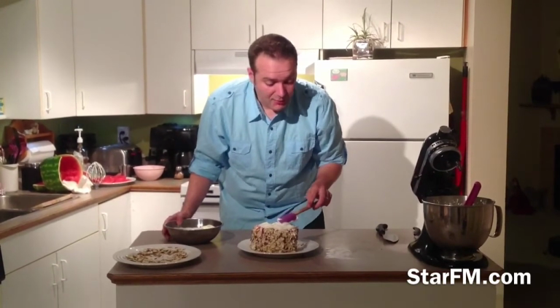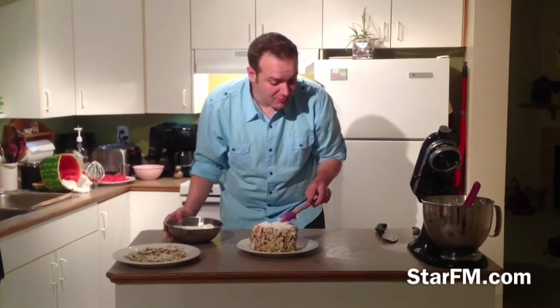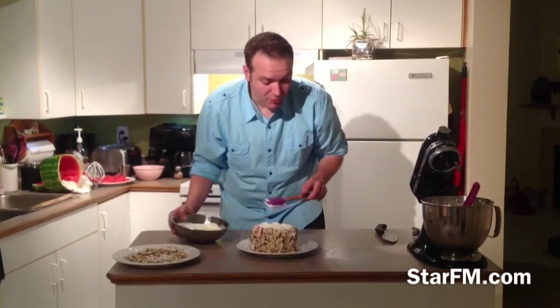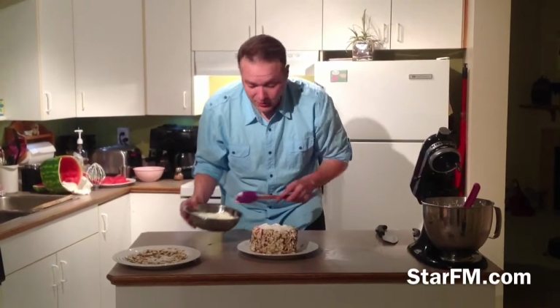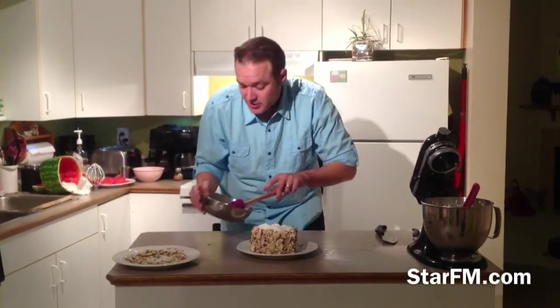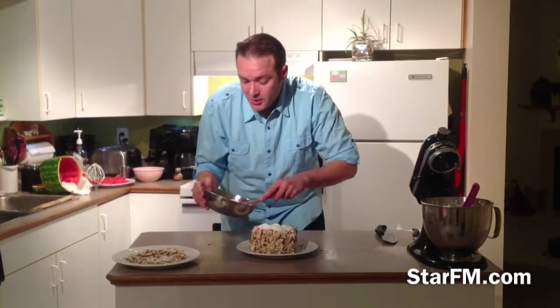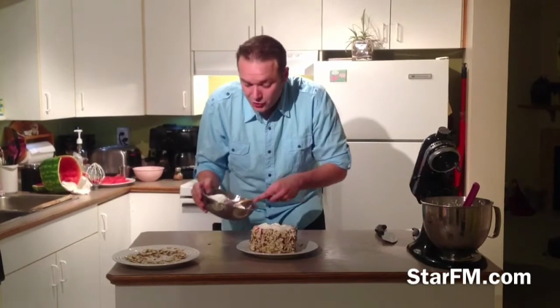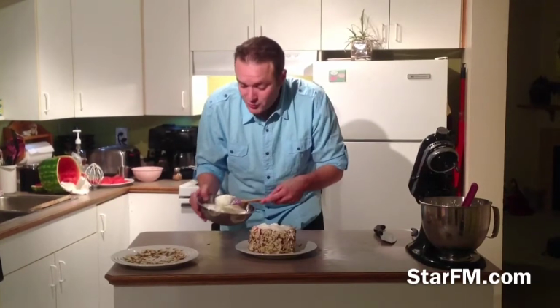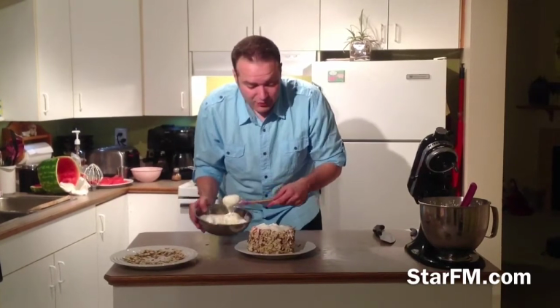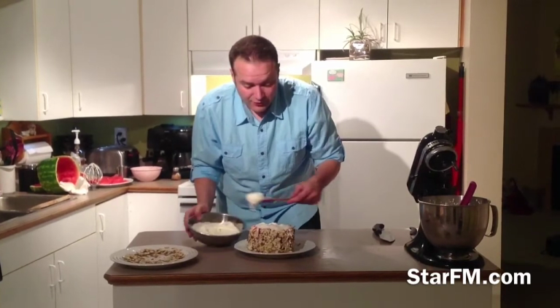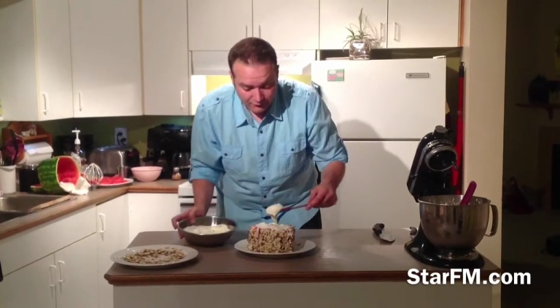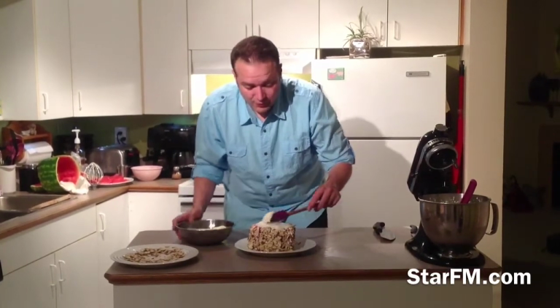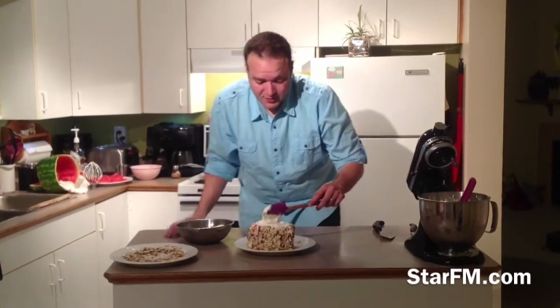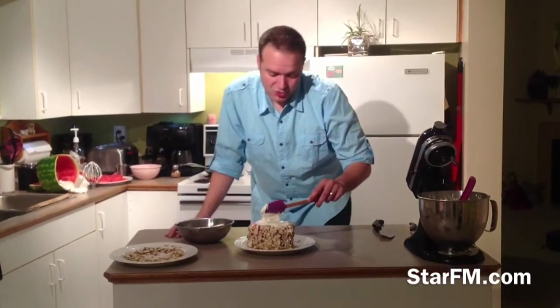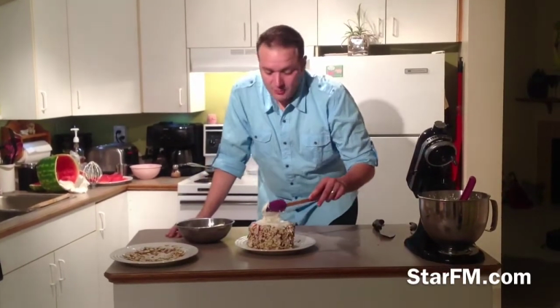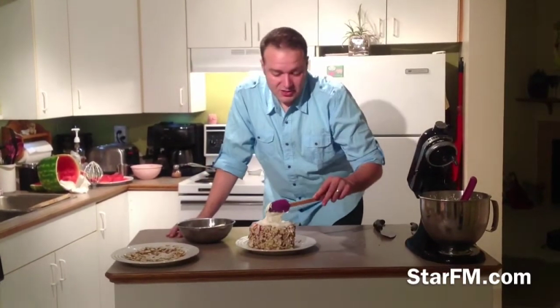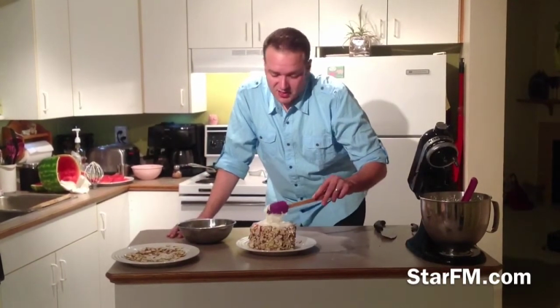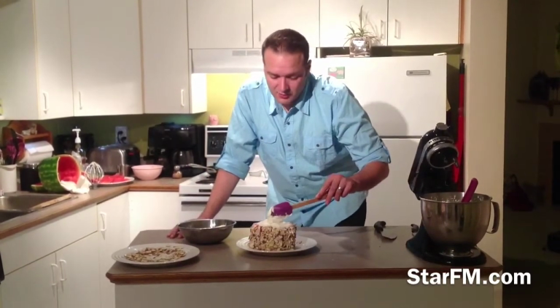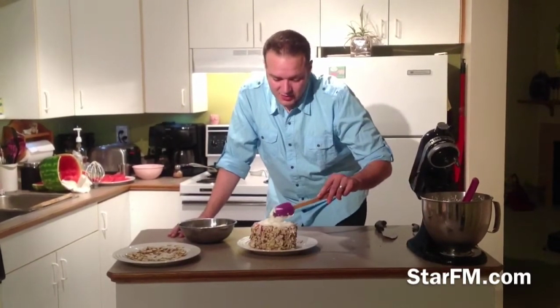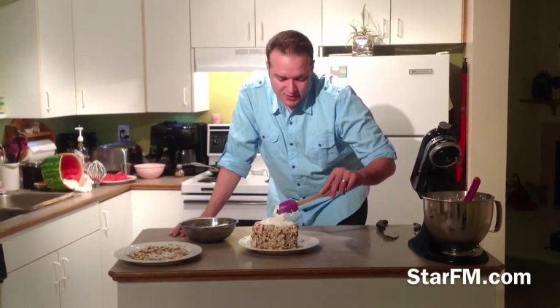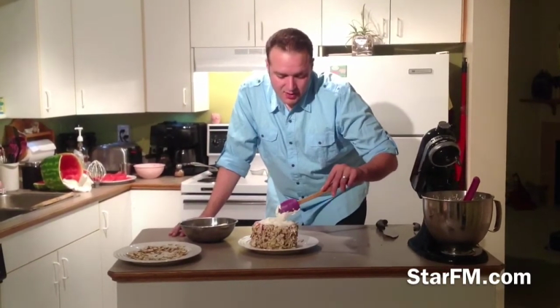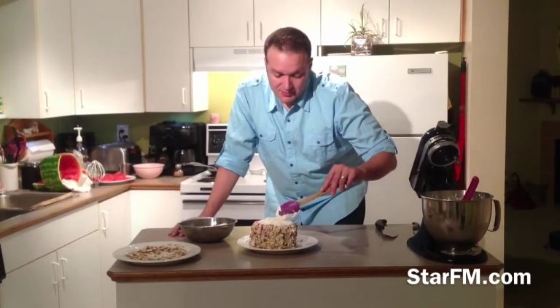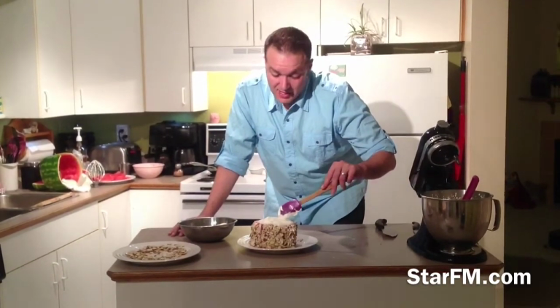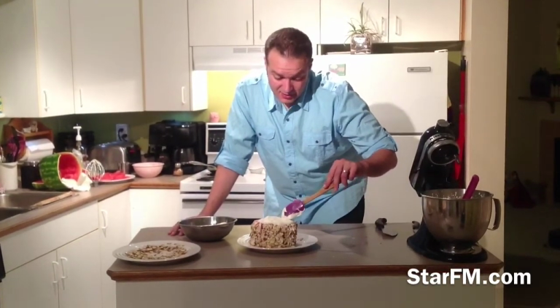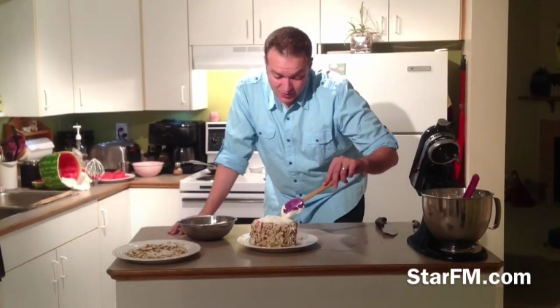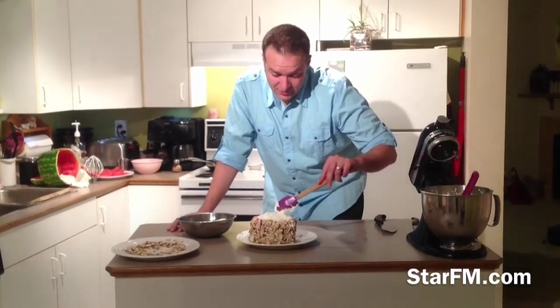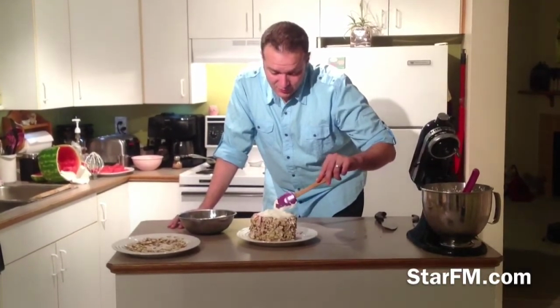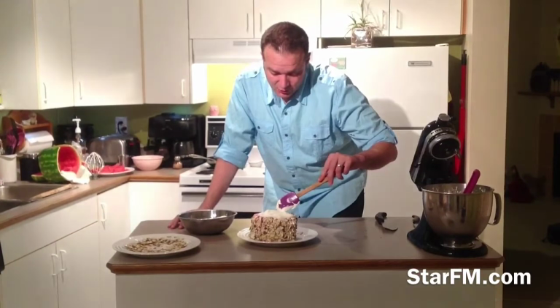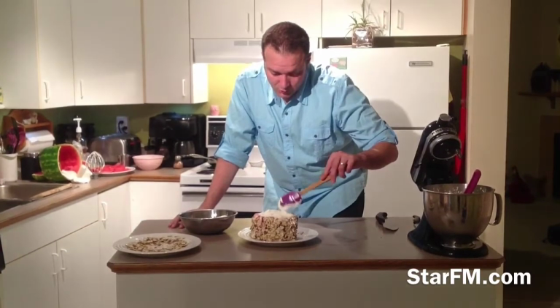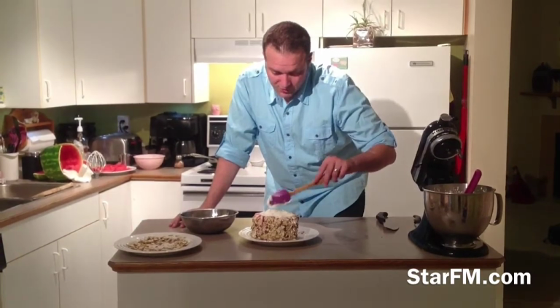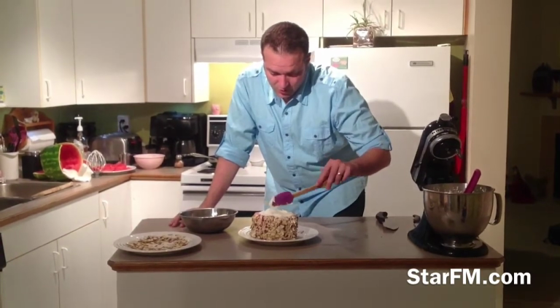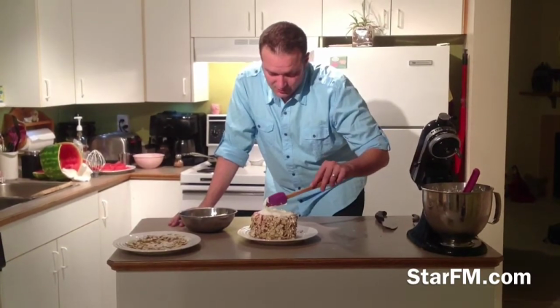I'm using blueberries, but you can use whatever your favorite fruit is — strawberries, kiwis, bananas, whatever you think would go good with the watermelon.